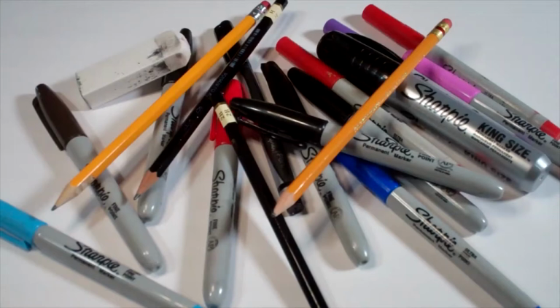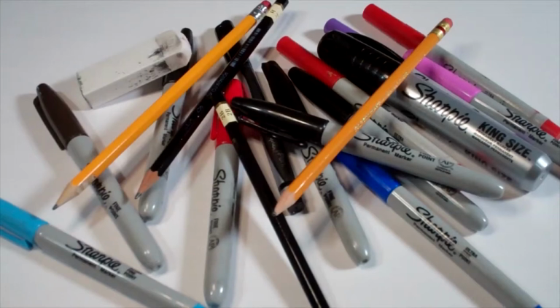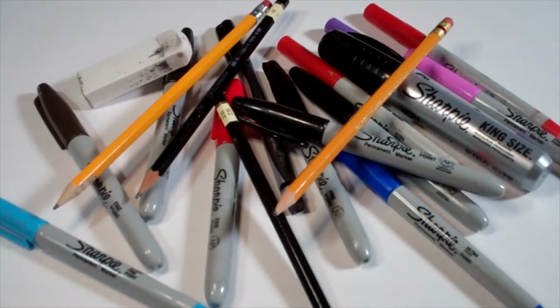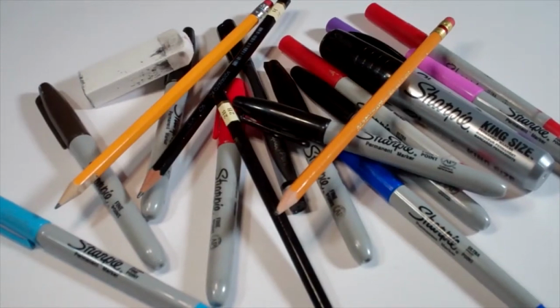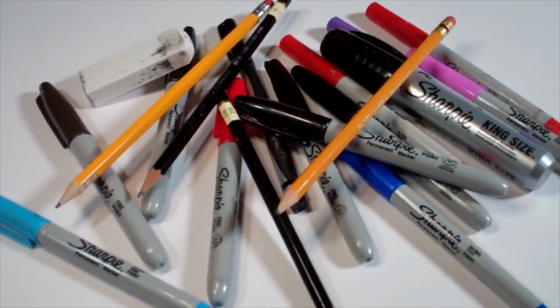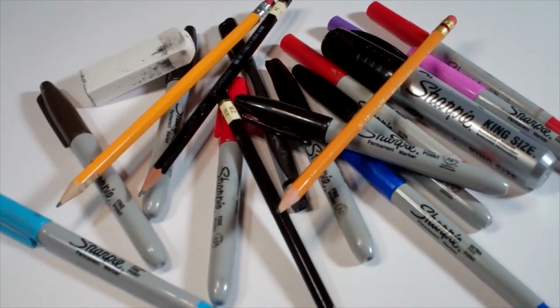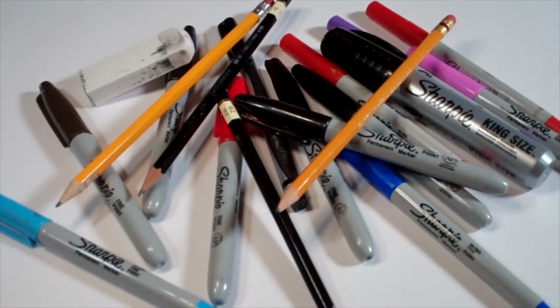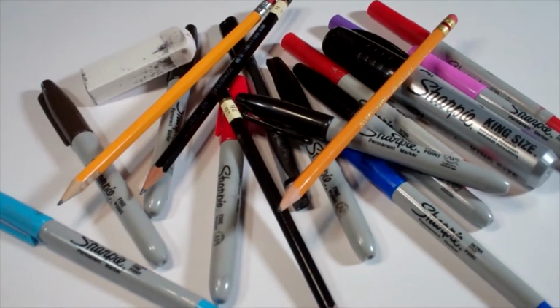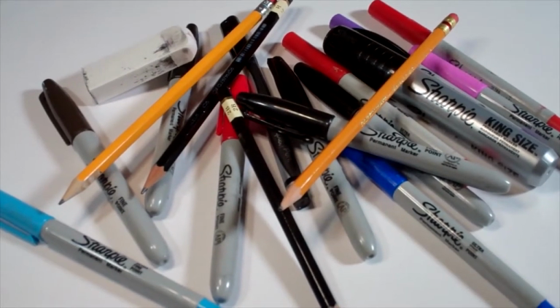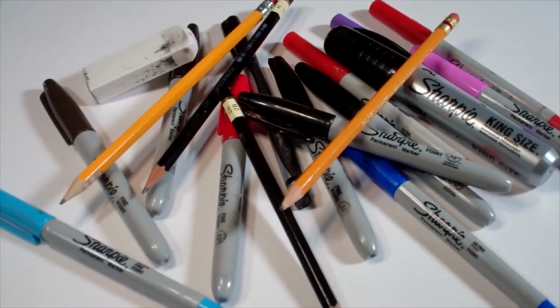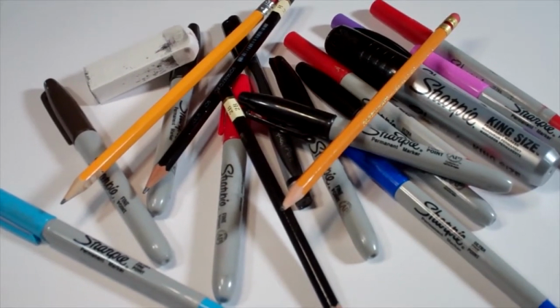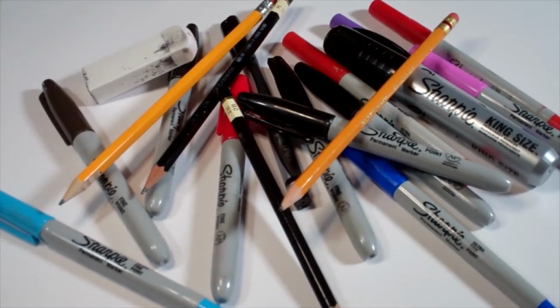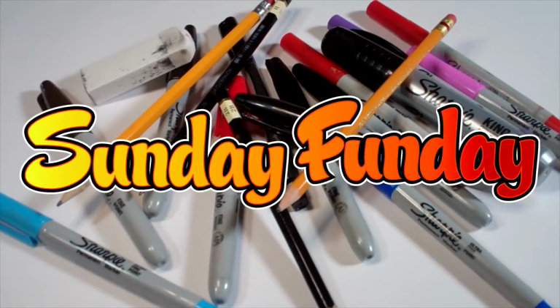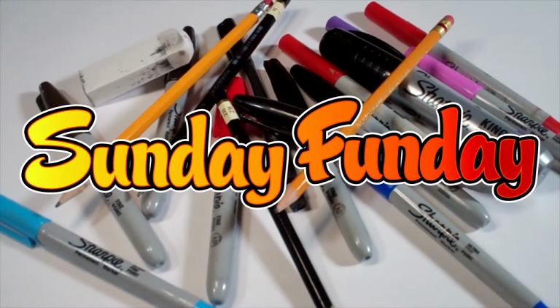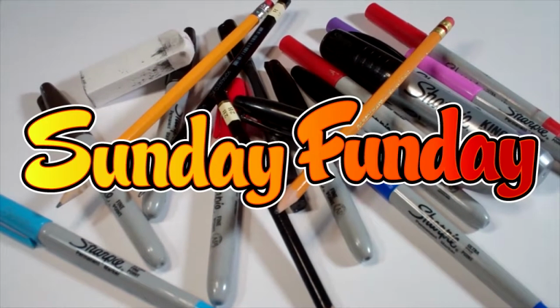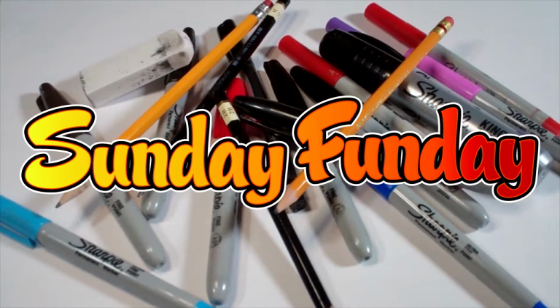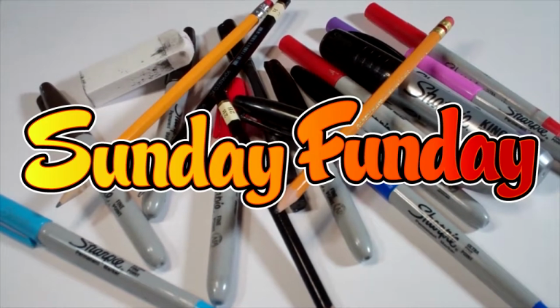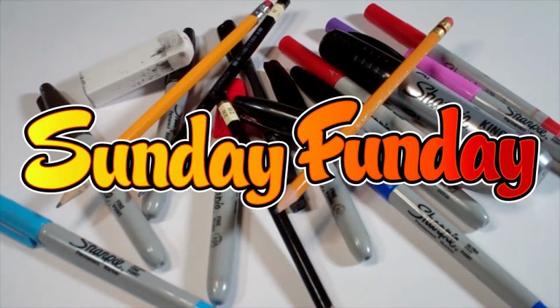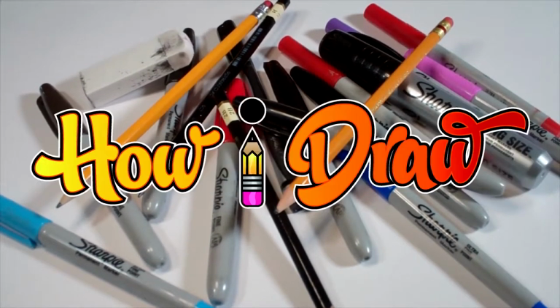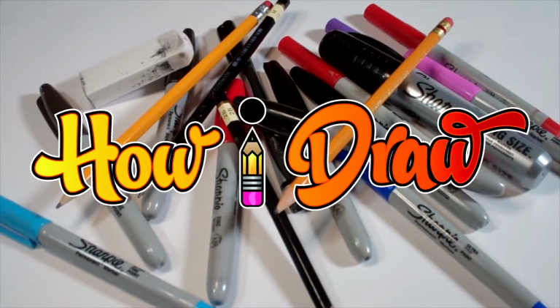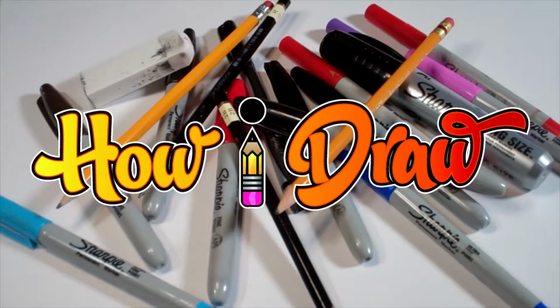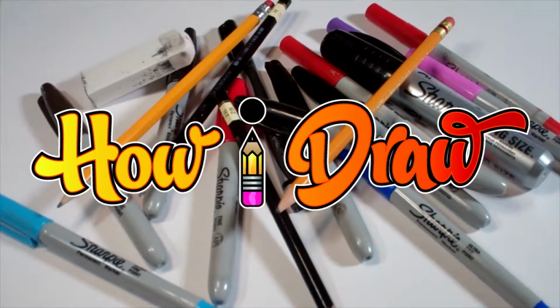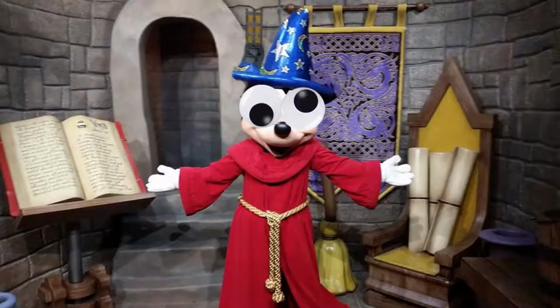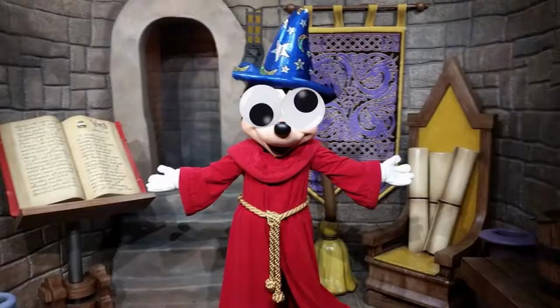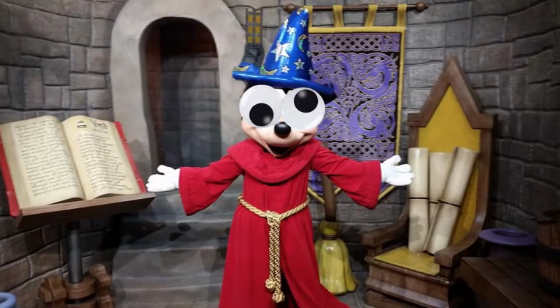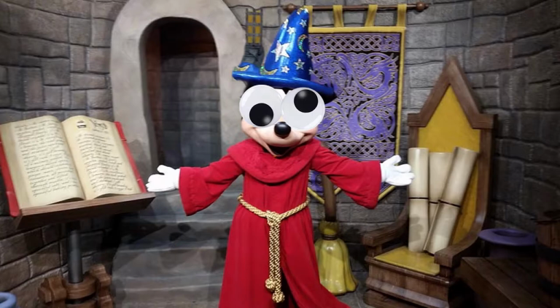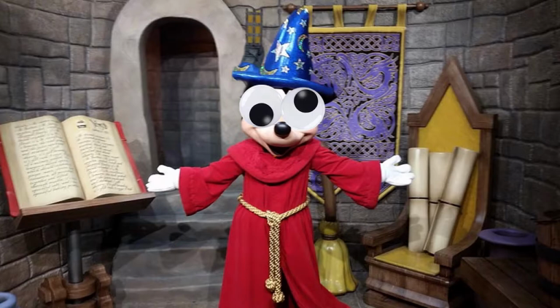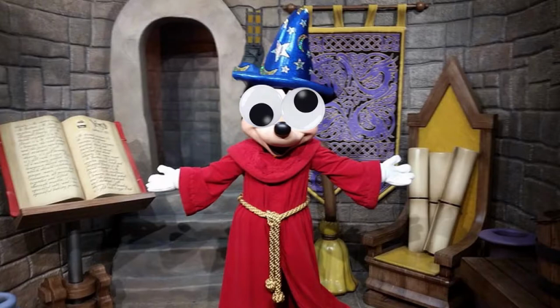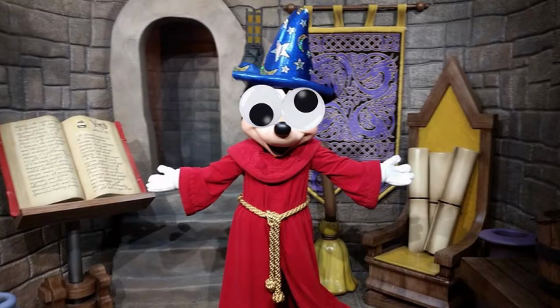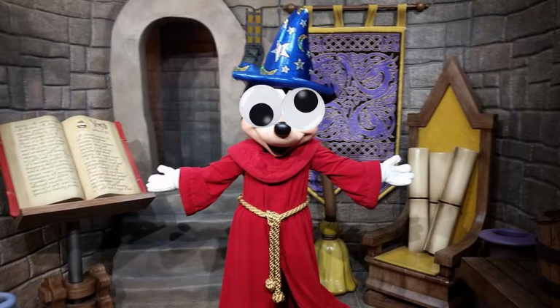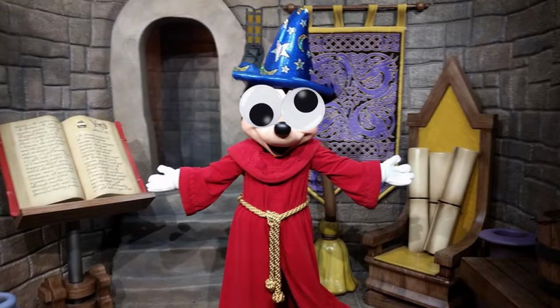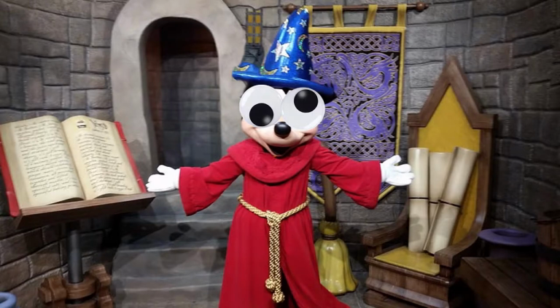Hello everybody! Today for Sunday Funday we're going to see how I draw the Sorcerer's Apprentice.